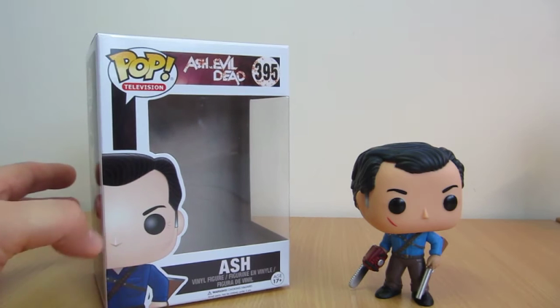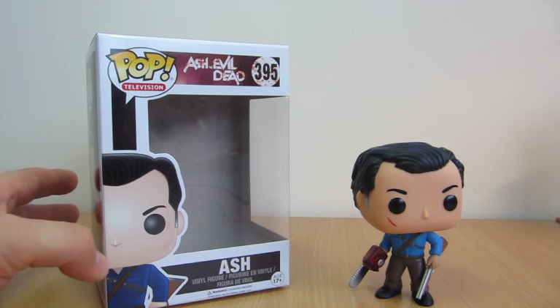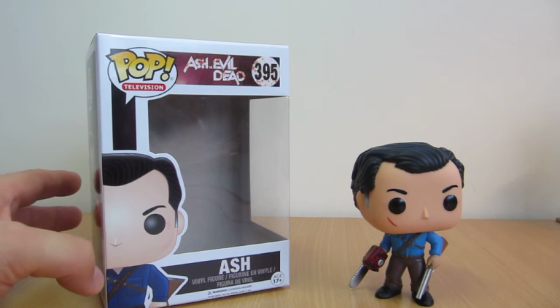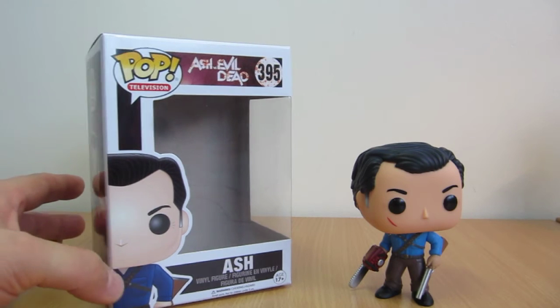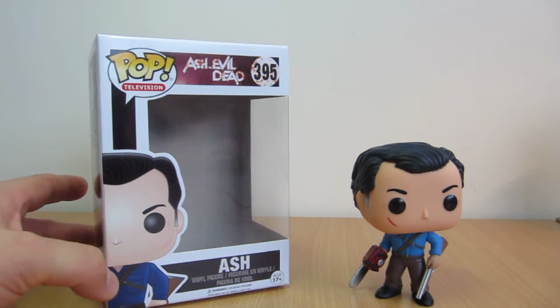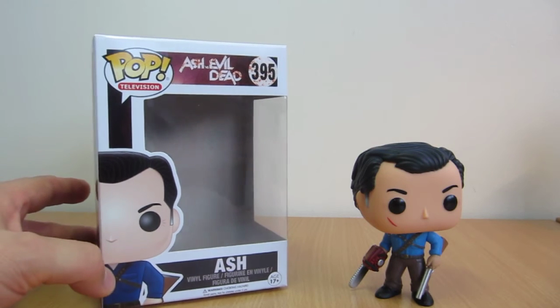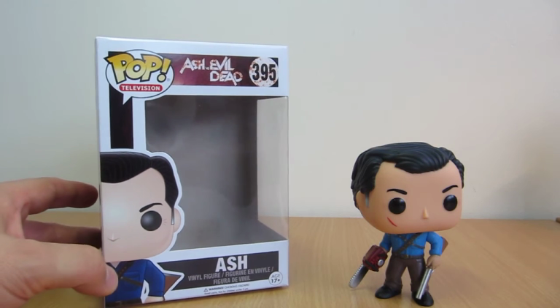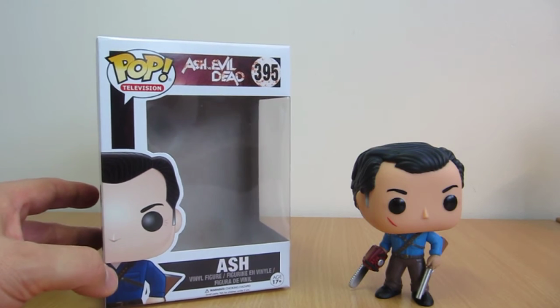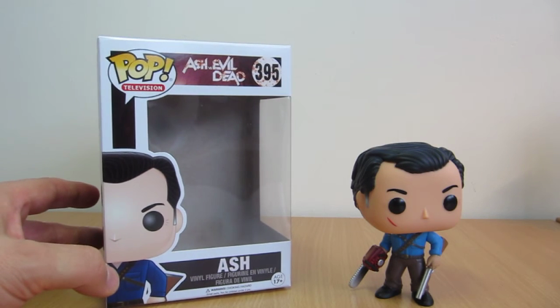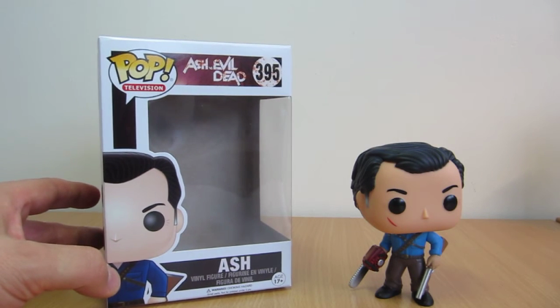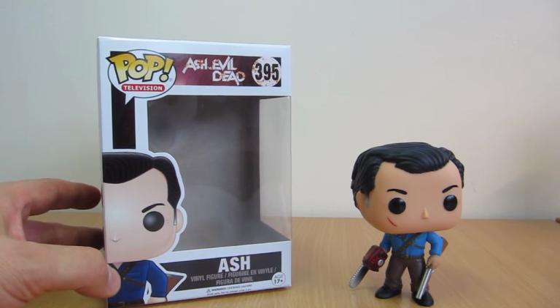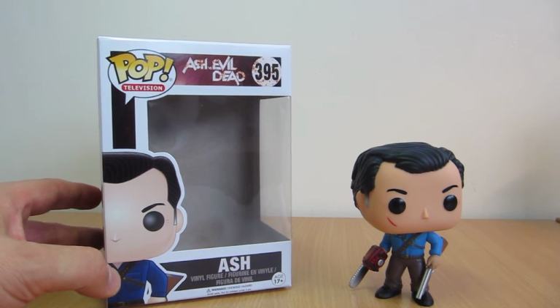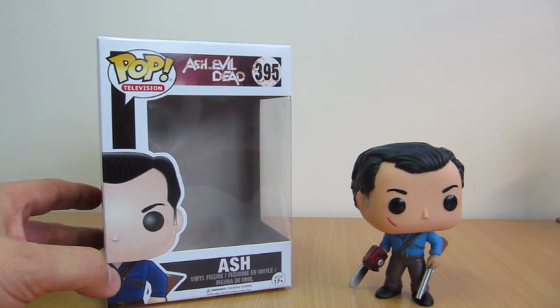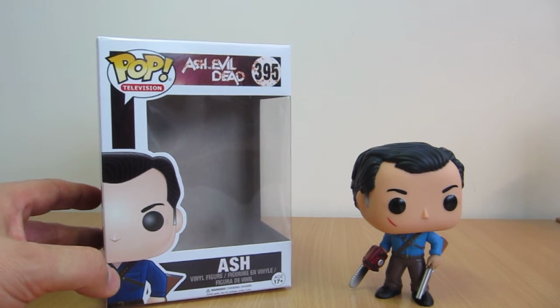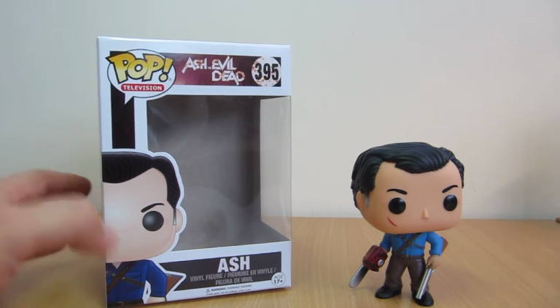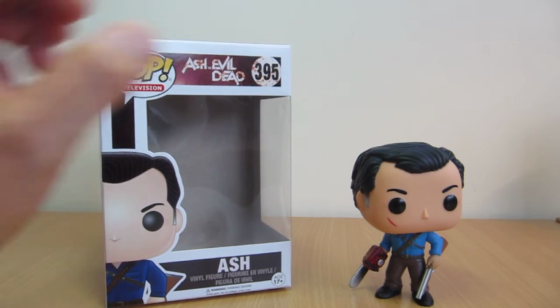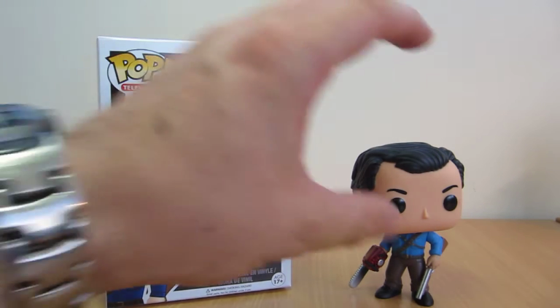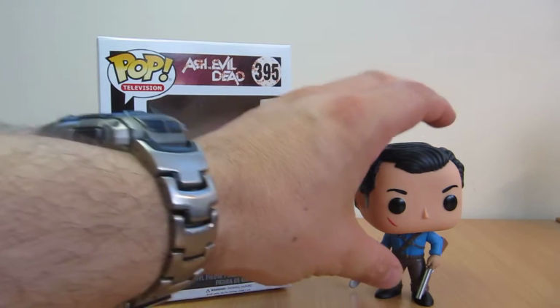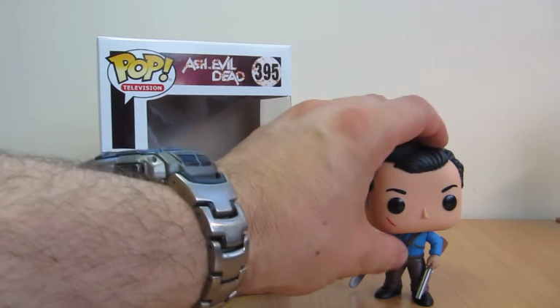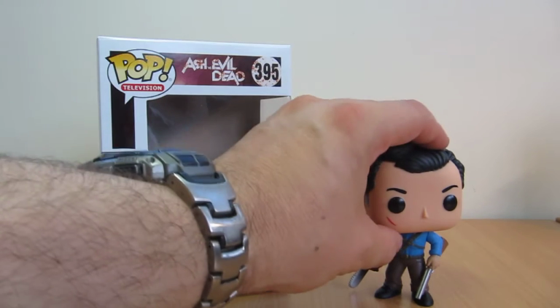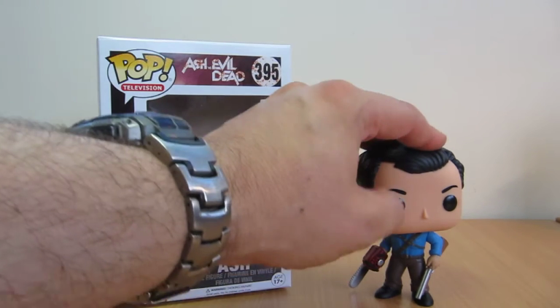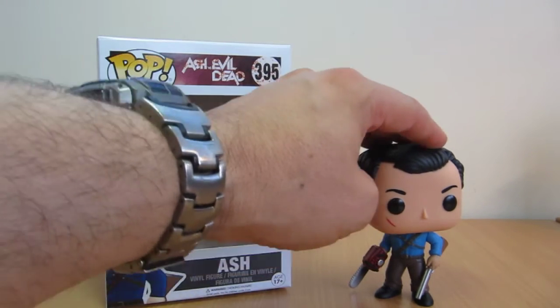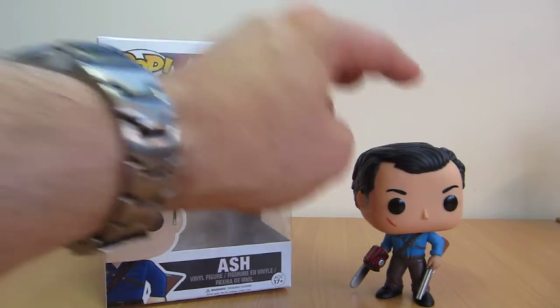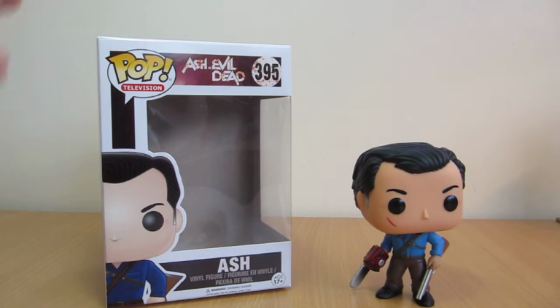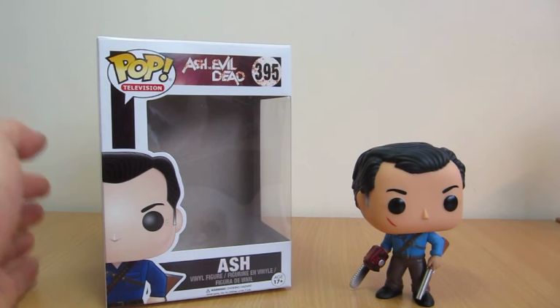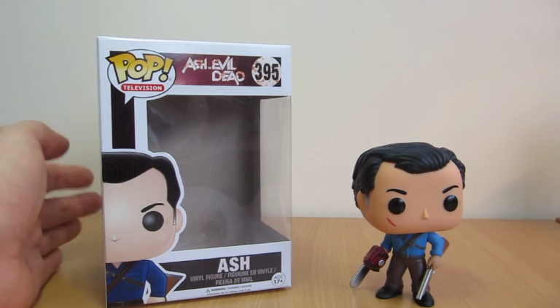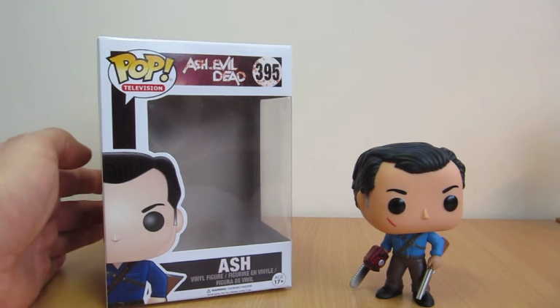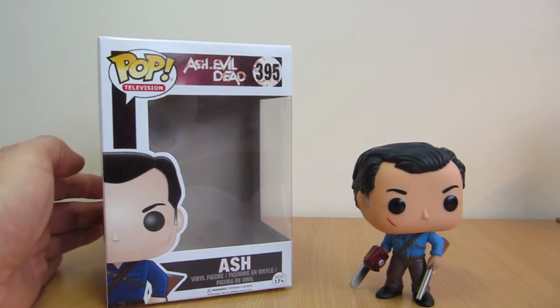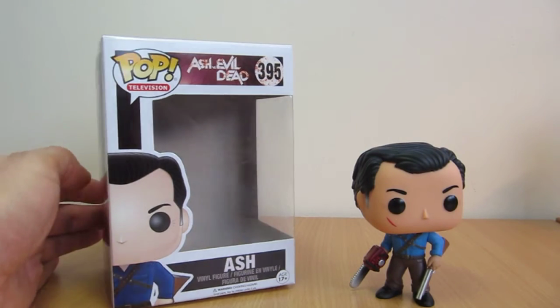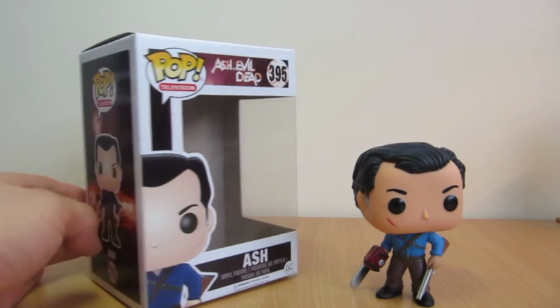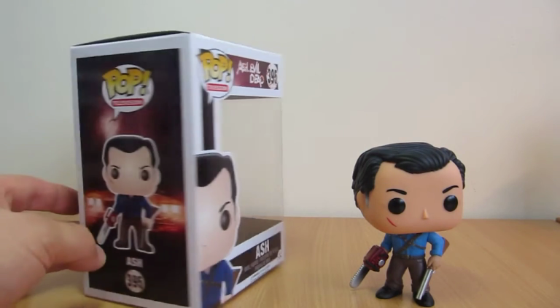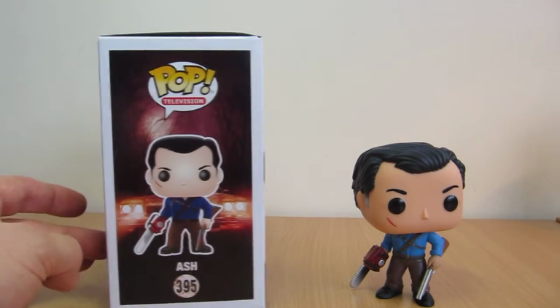Absolutely recommend you watch it. It is an absolute hoot. Bruce Campbell is just a god. The guy is so funny, so good and so much fun.